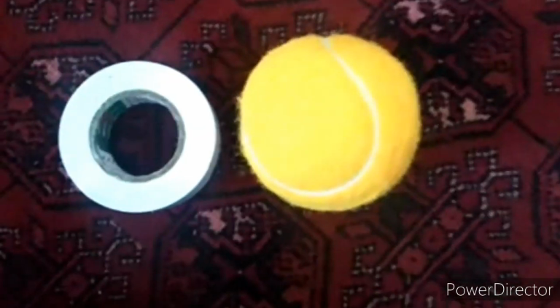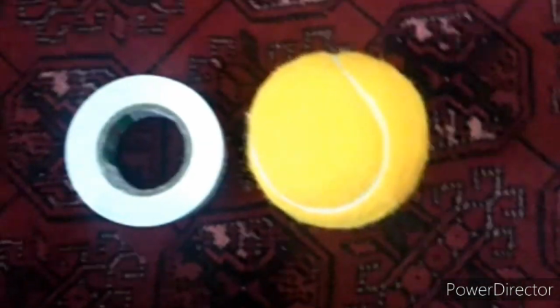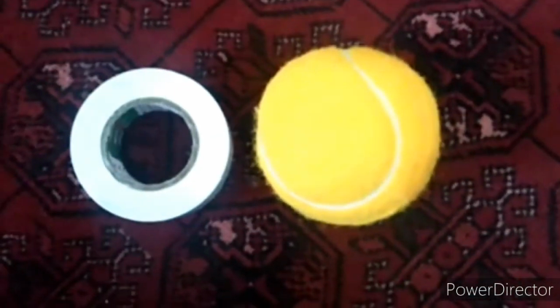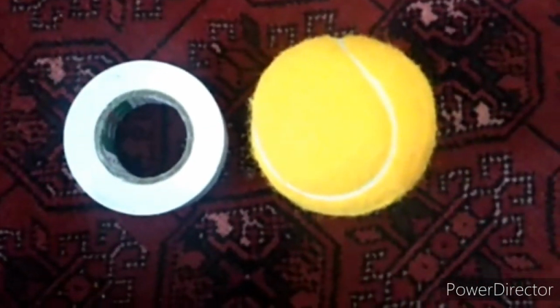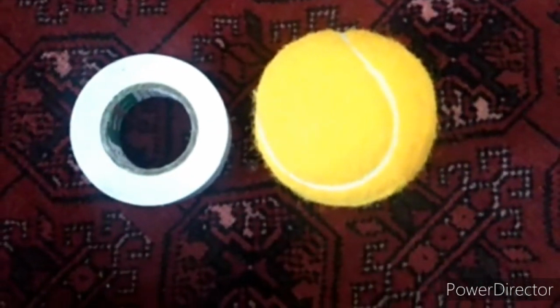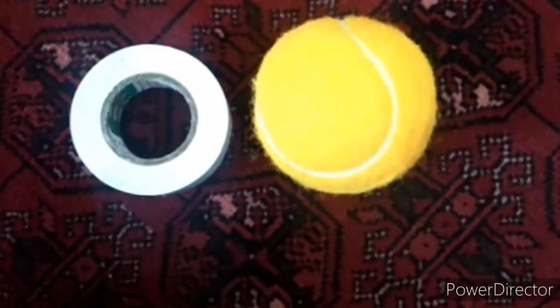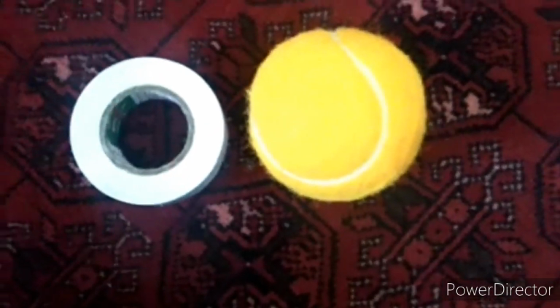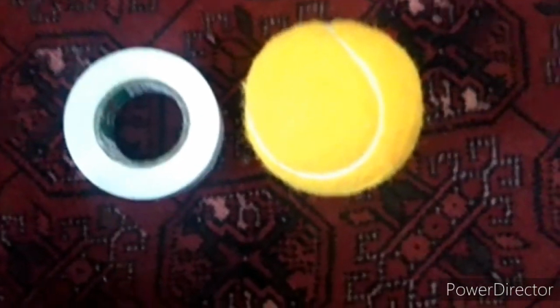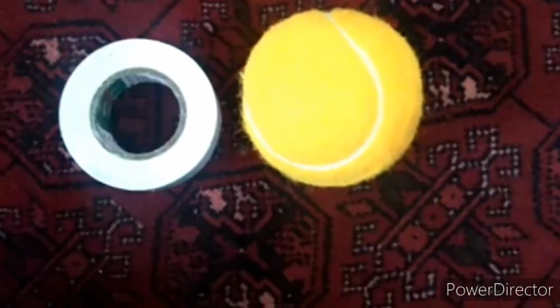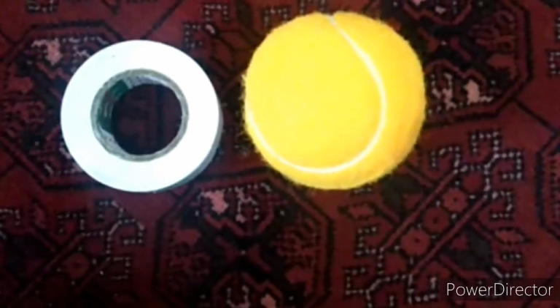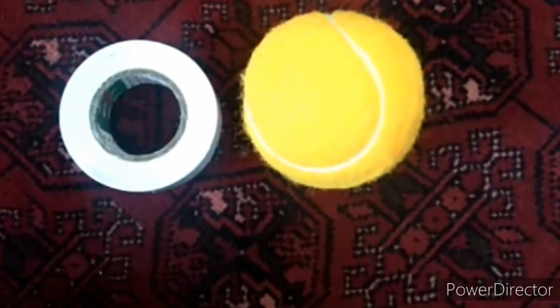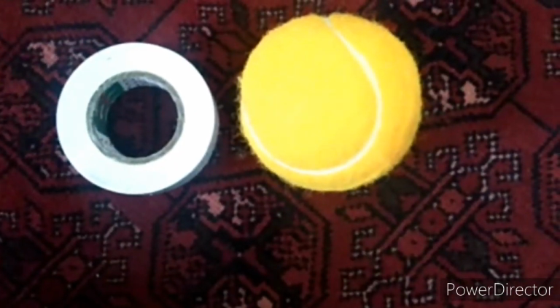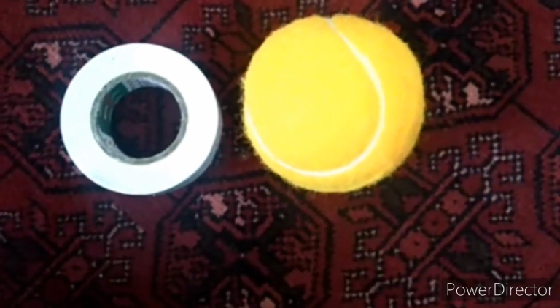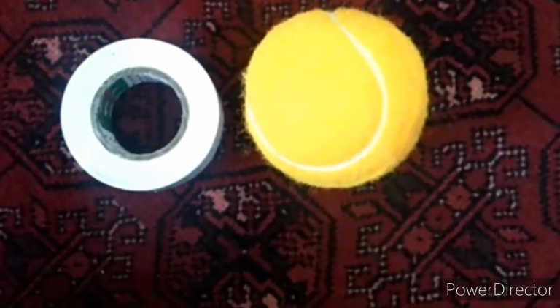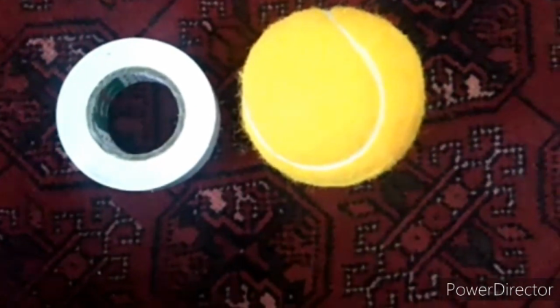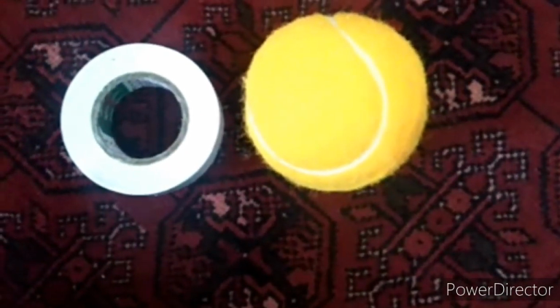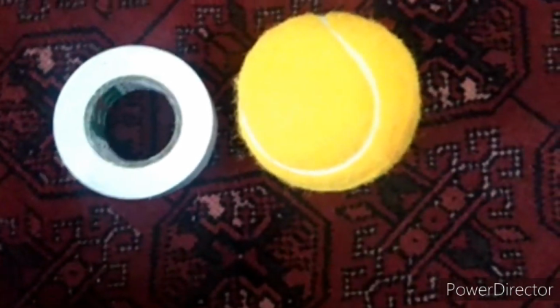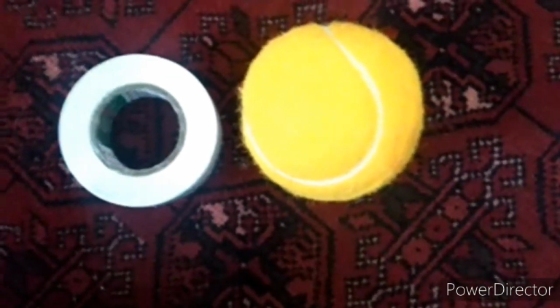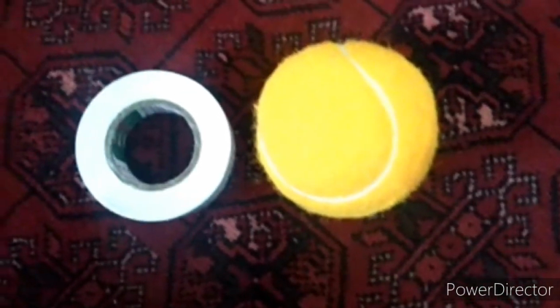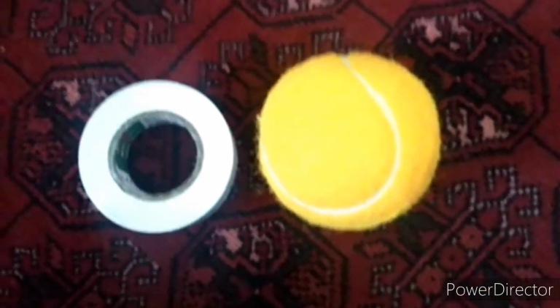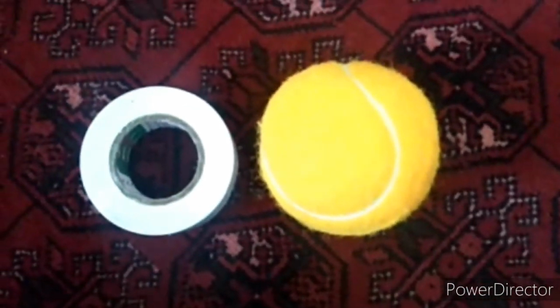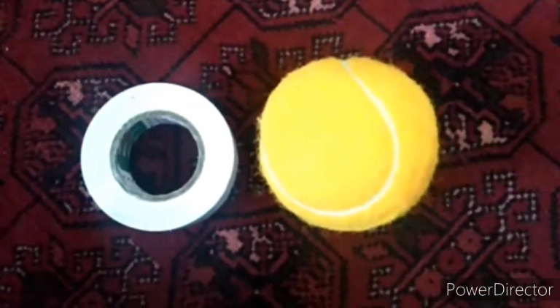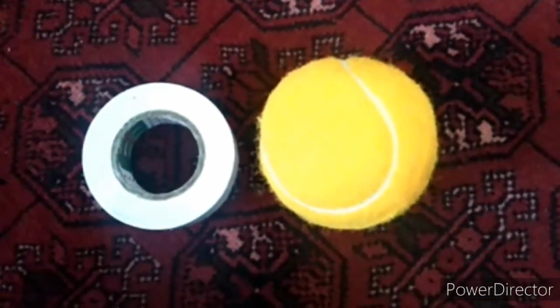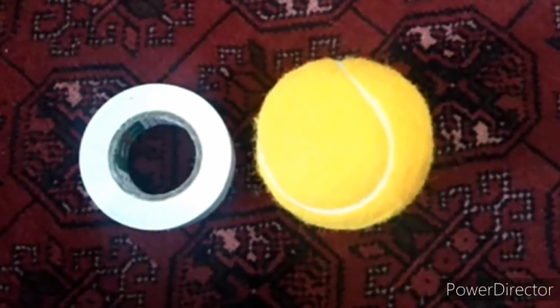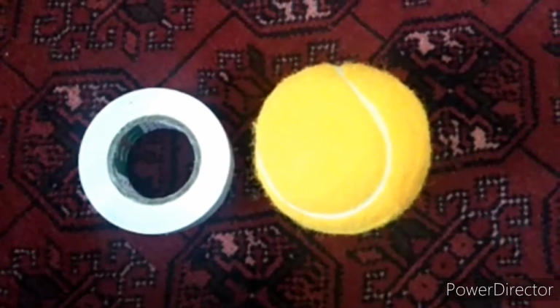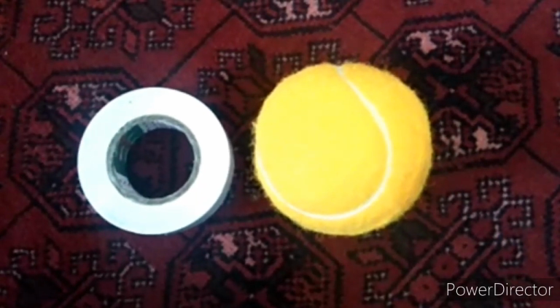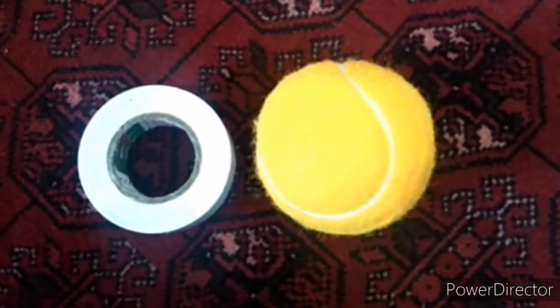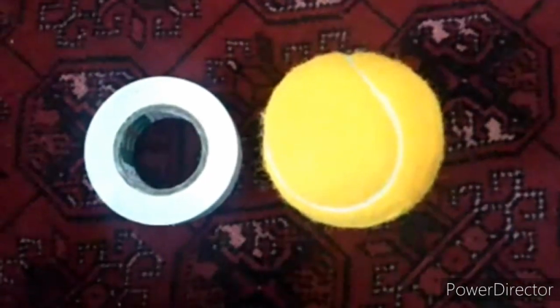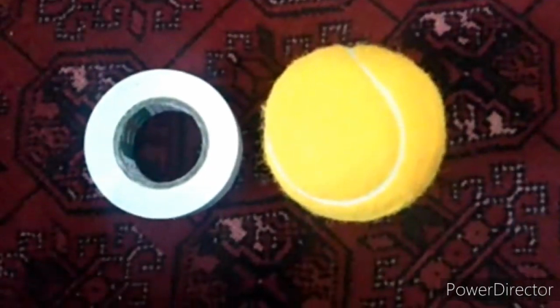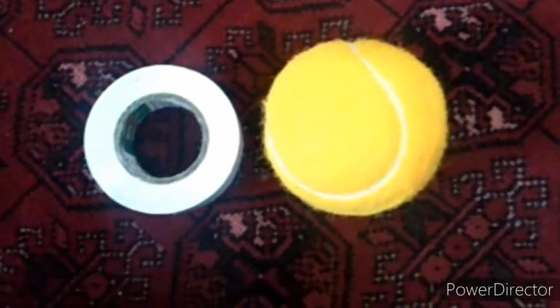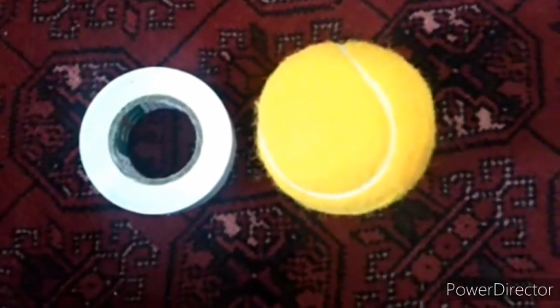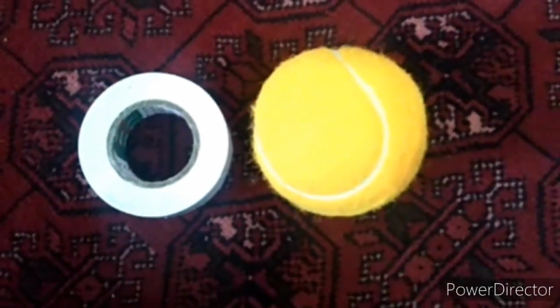Assalamualaikum friends, as you all know my name is Abdullah Haroon, and today I will tell you how to put tape on a ball.